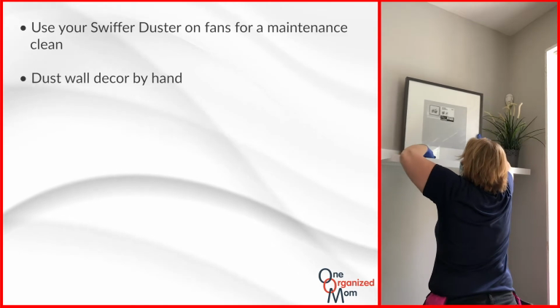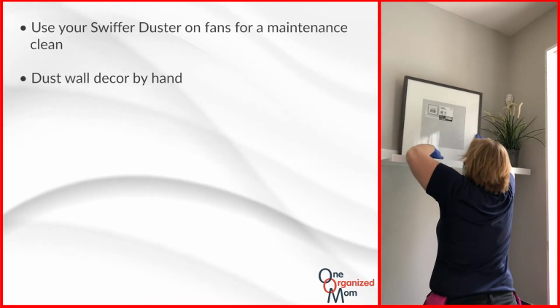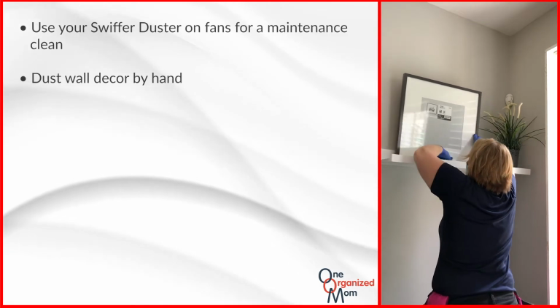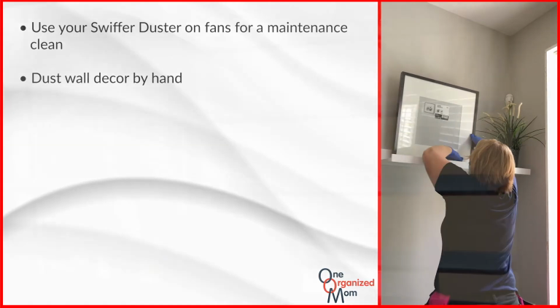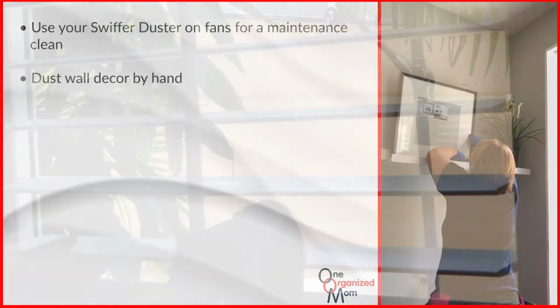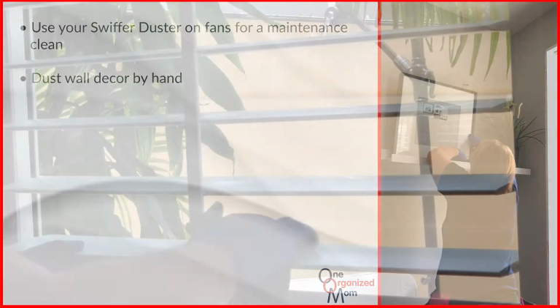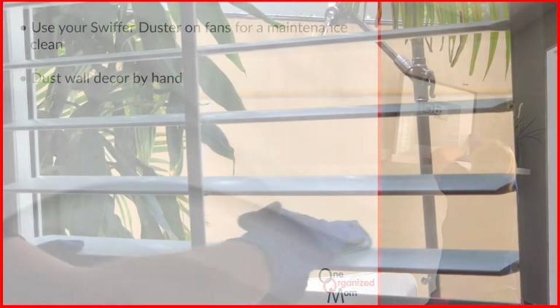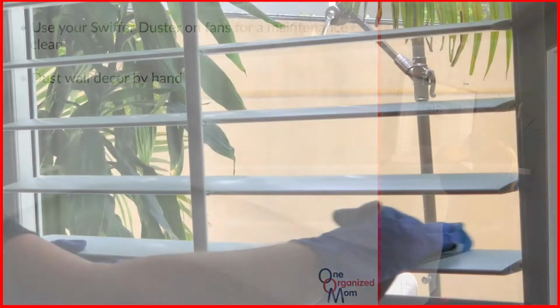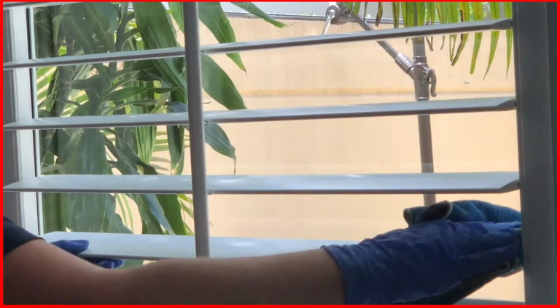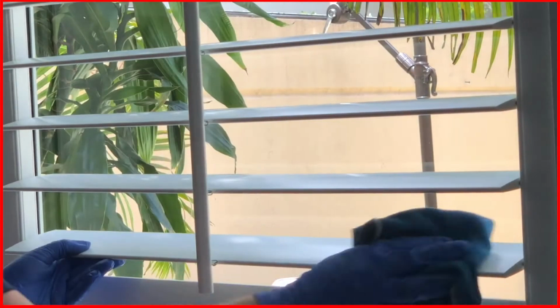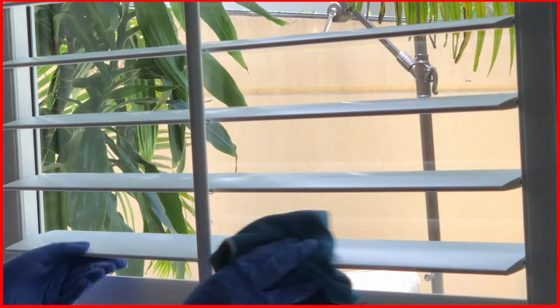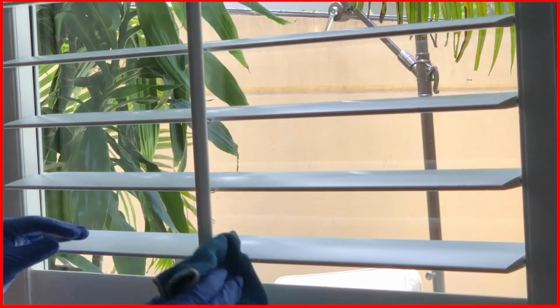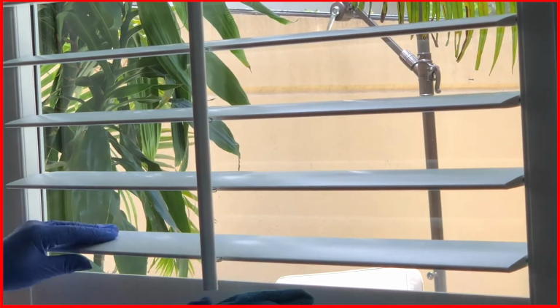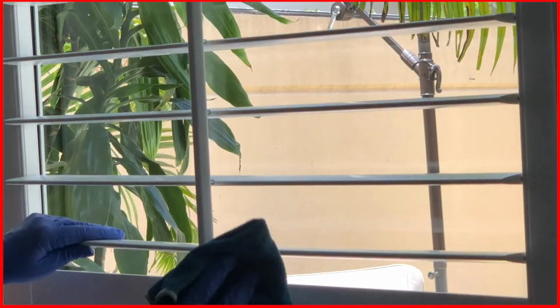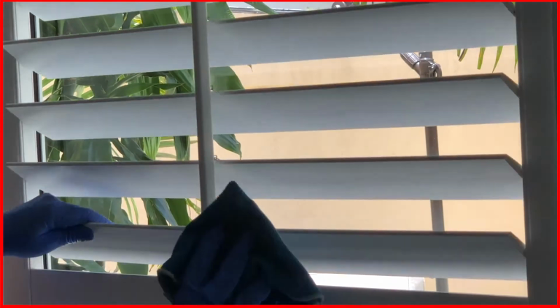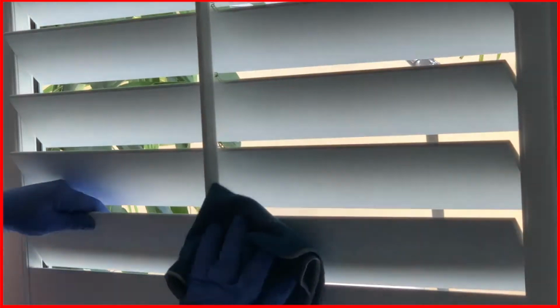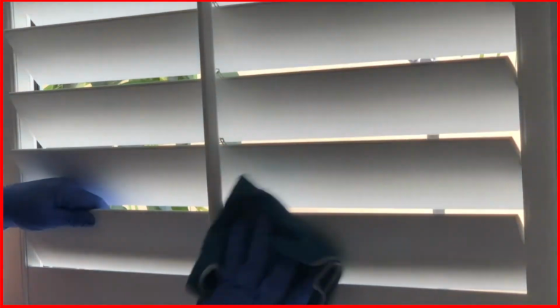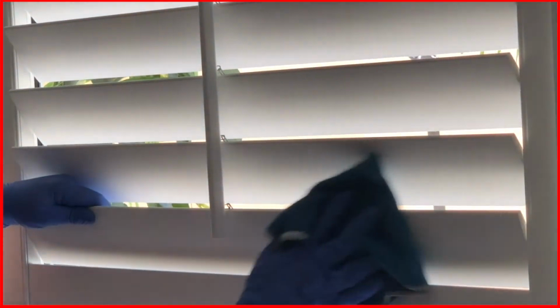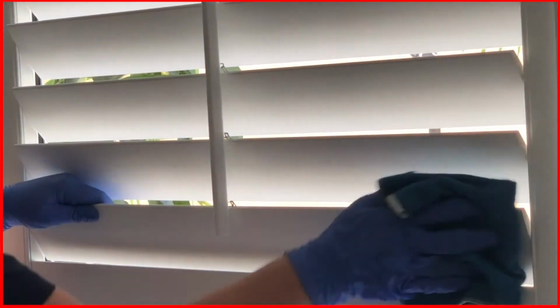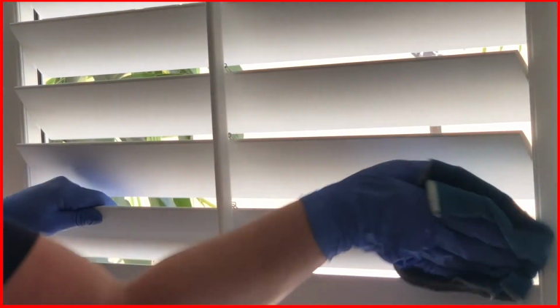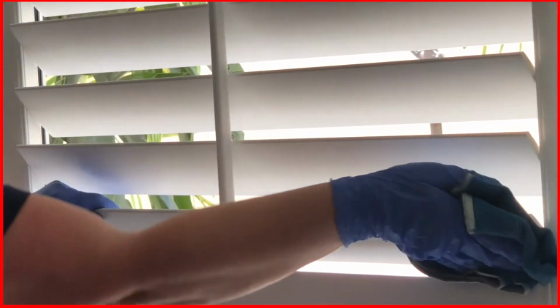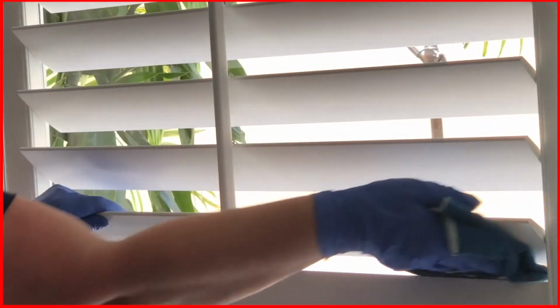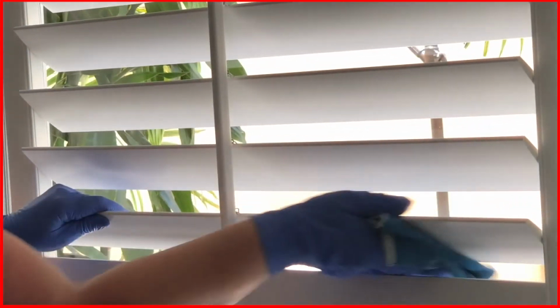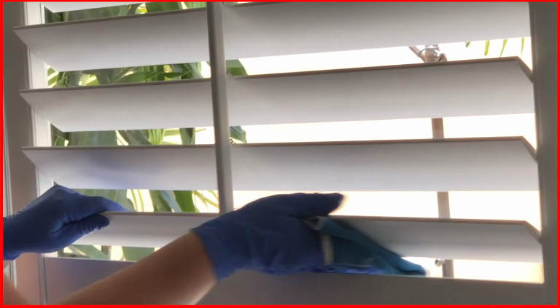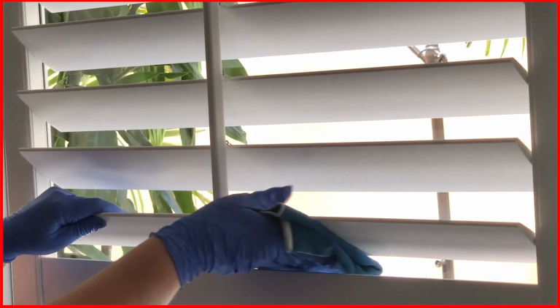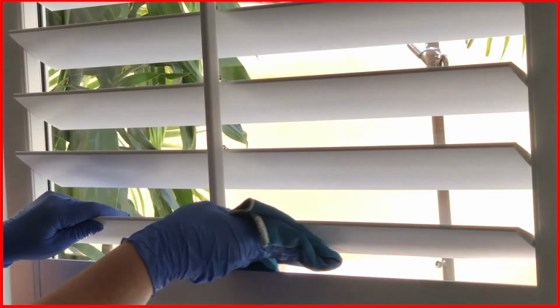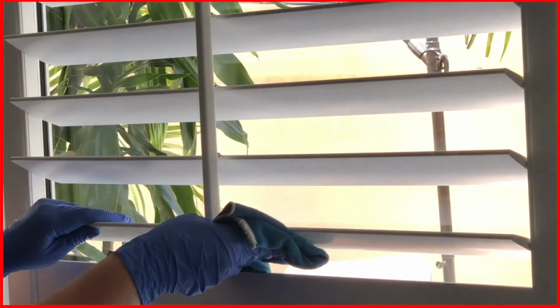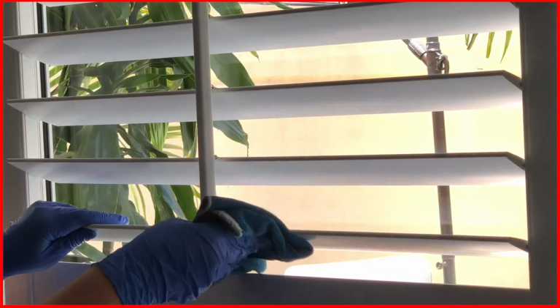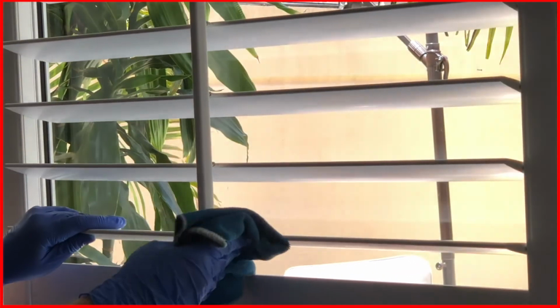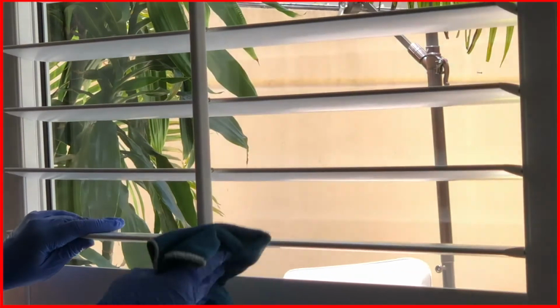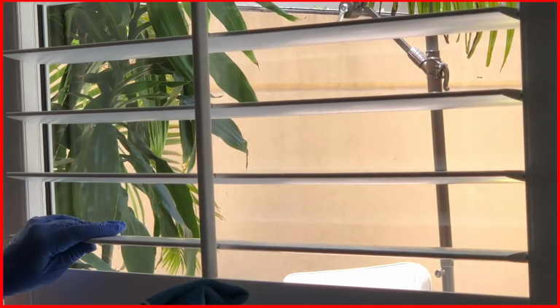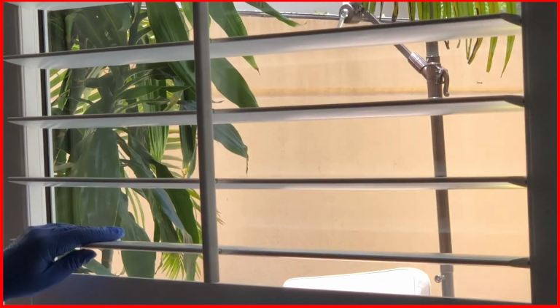Next, you may use your Swiffer or dust by hand the ledges of the windows as well as any shutters the clients may have.